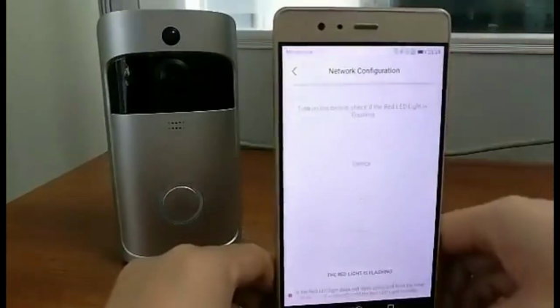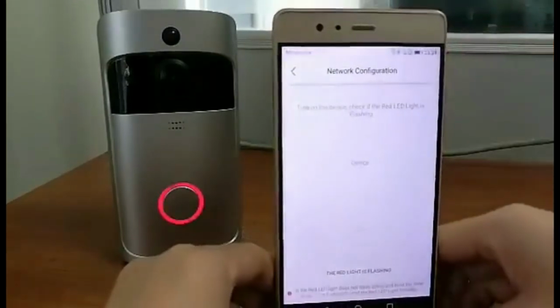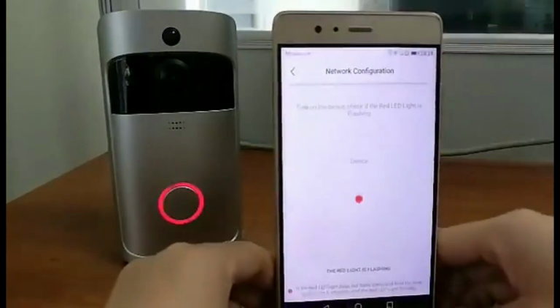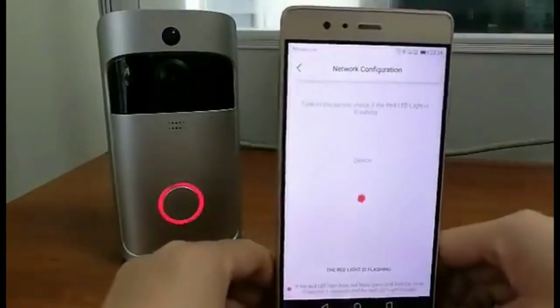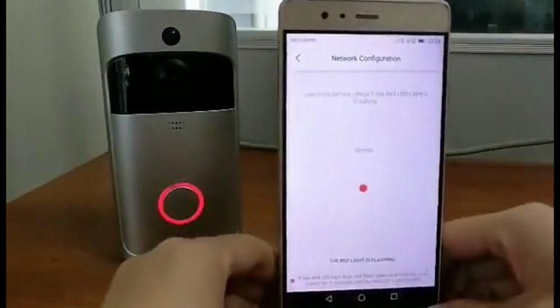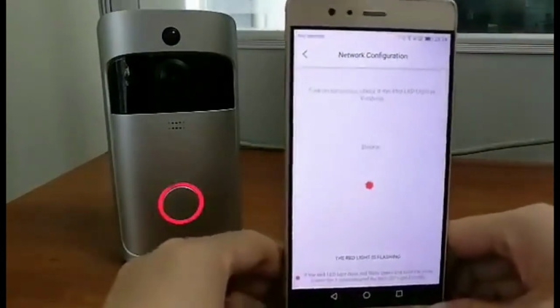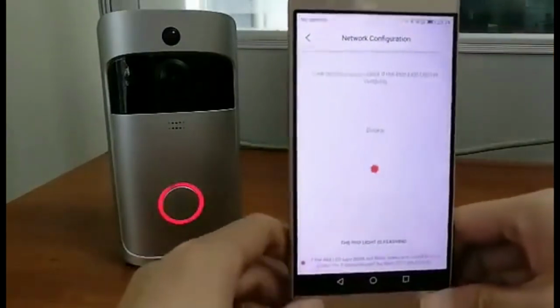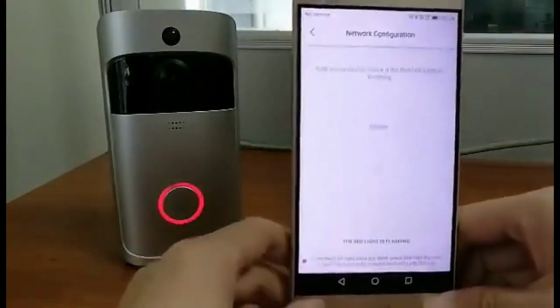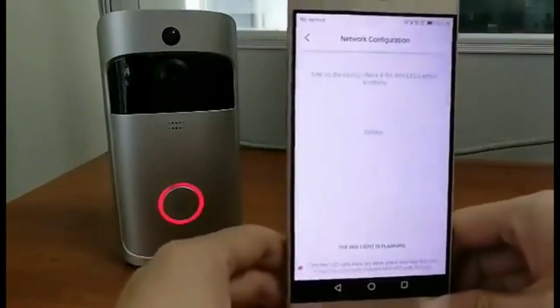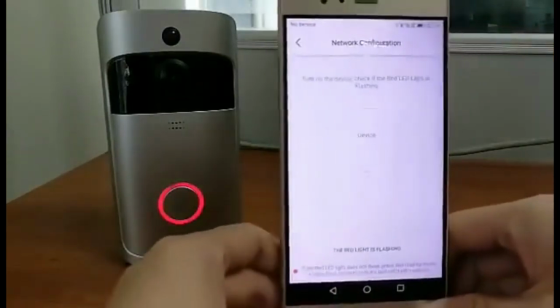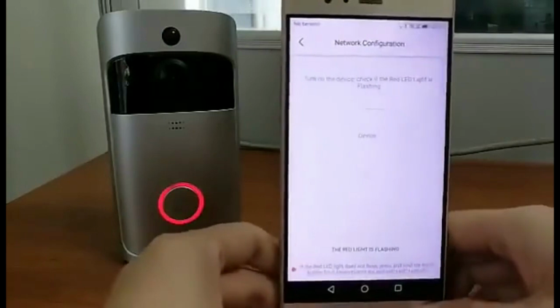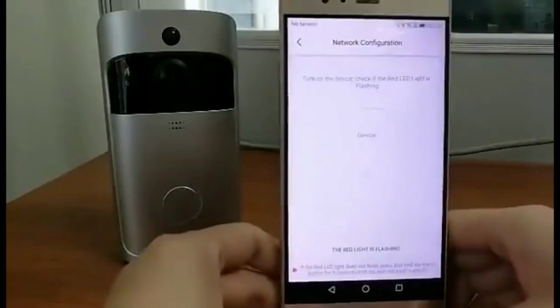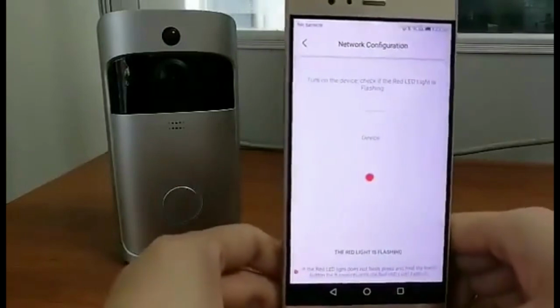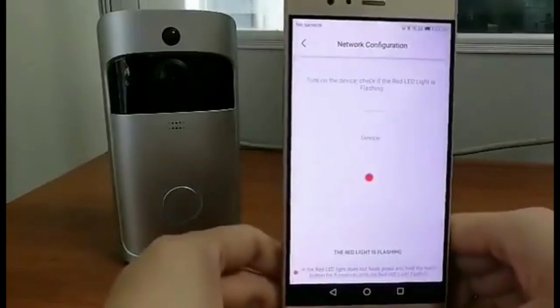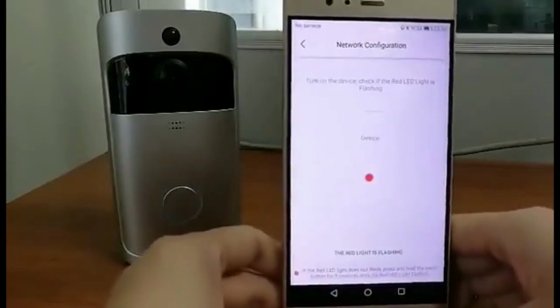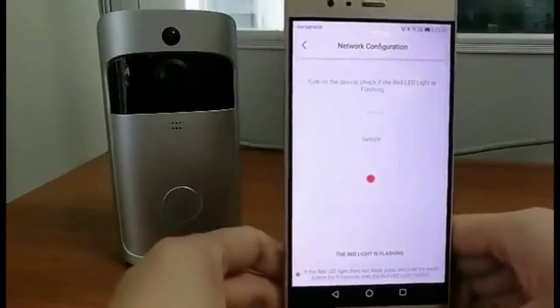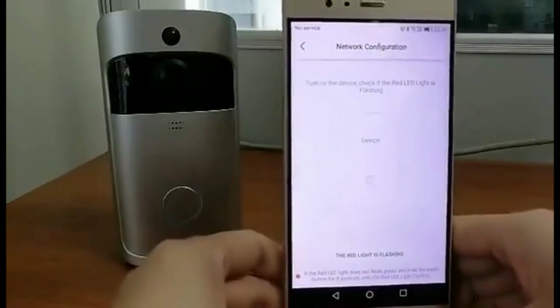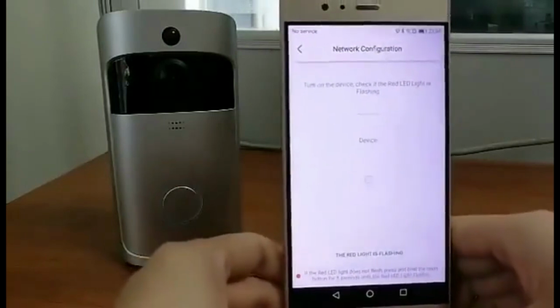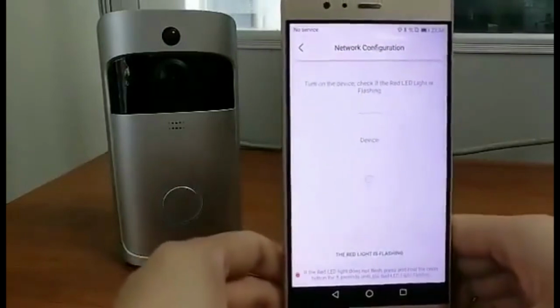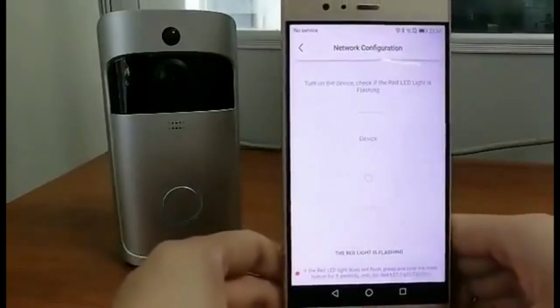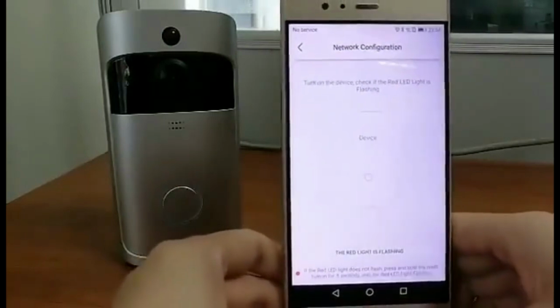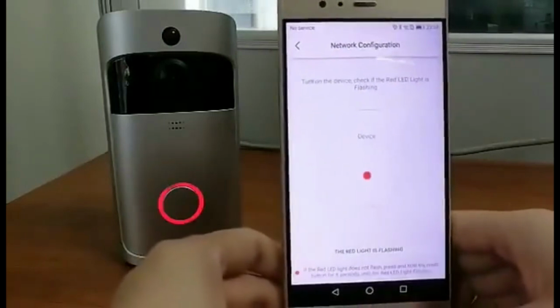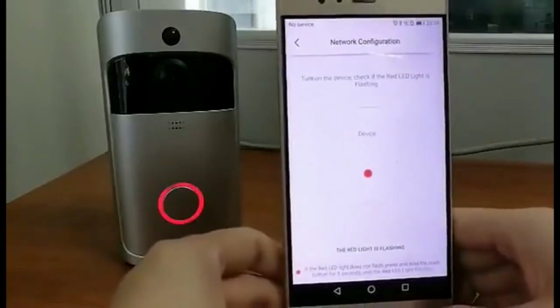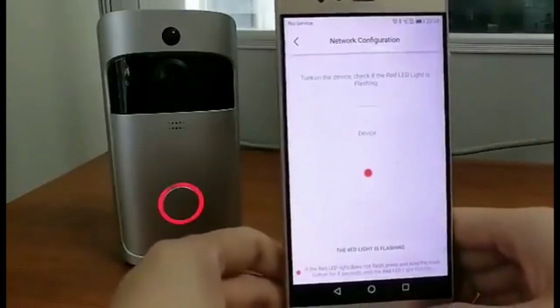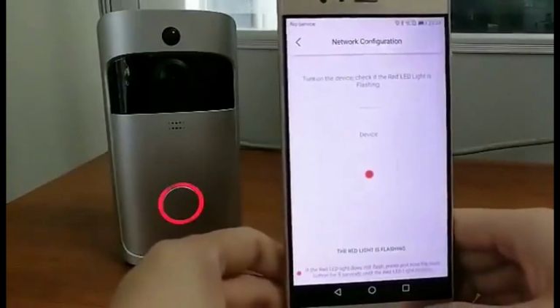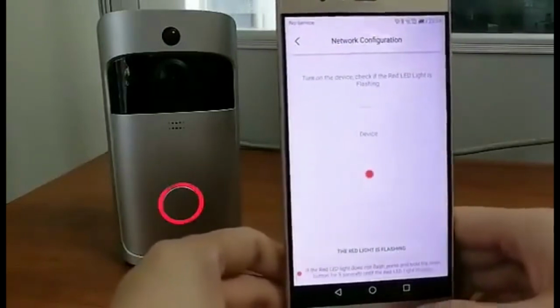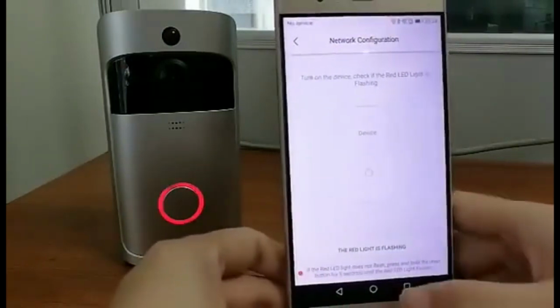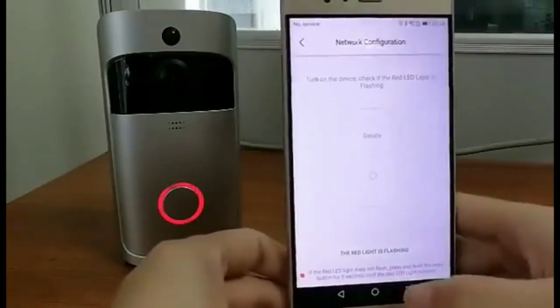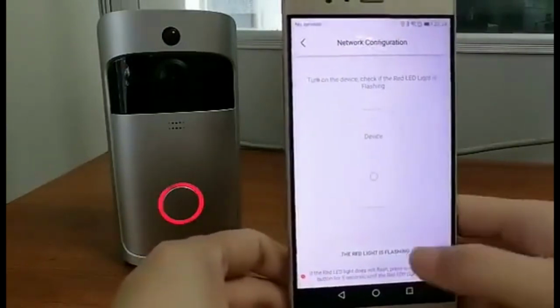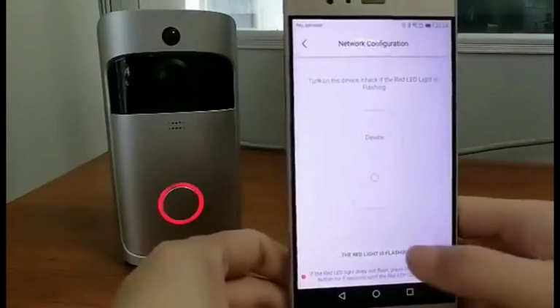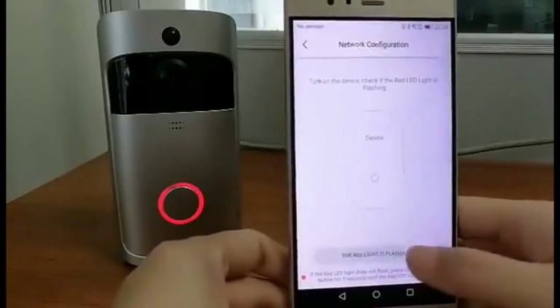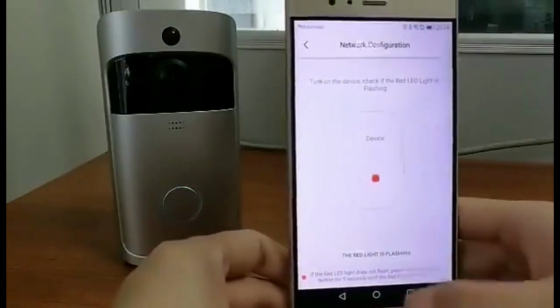Then once again check the red light to make sure it is flashing. Then confirm here.